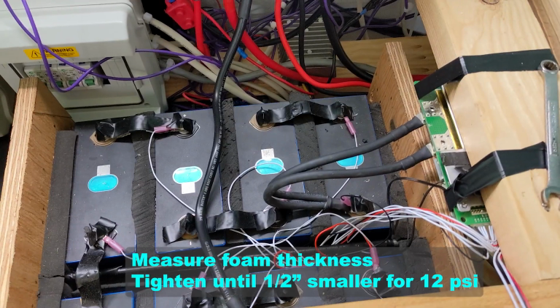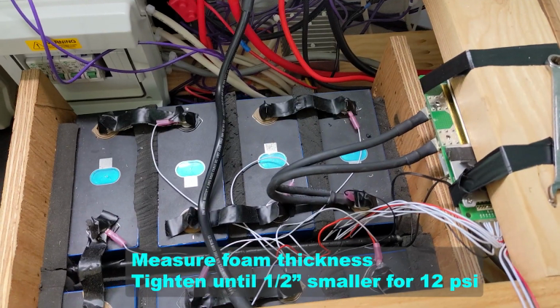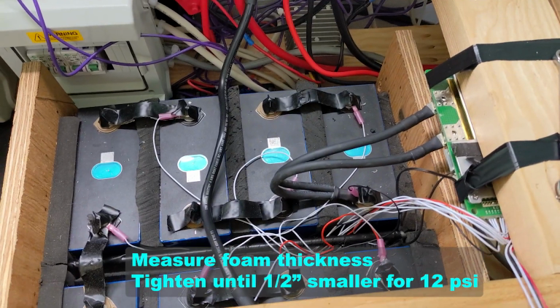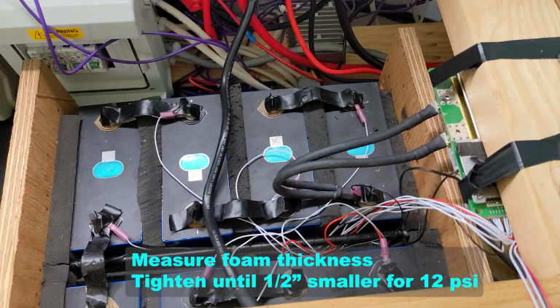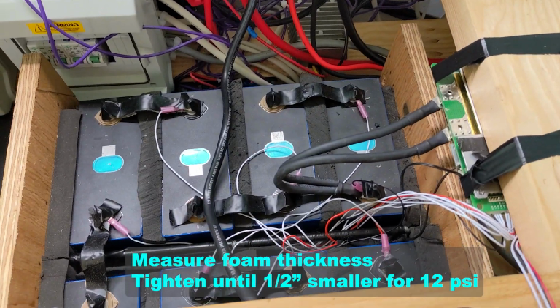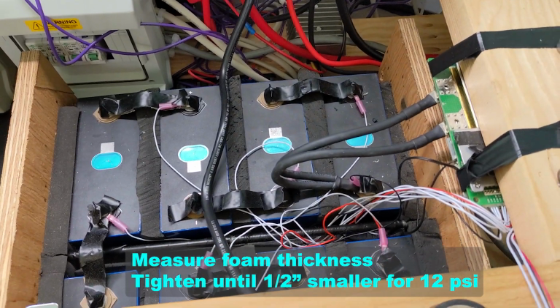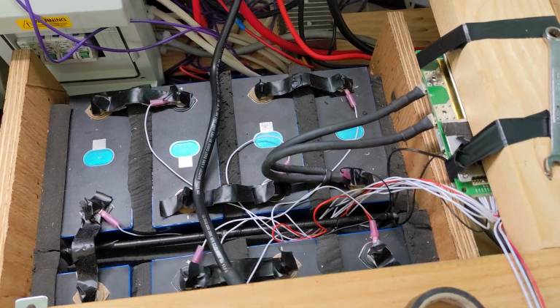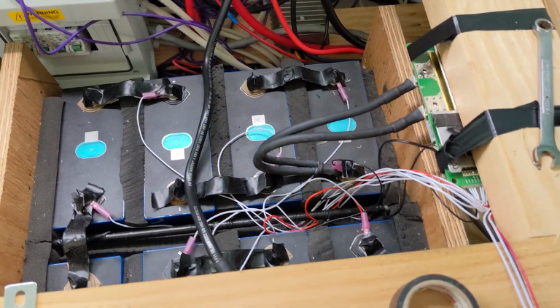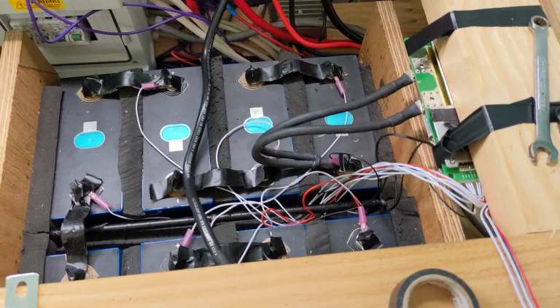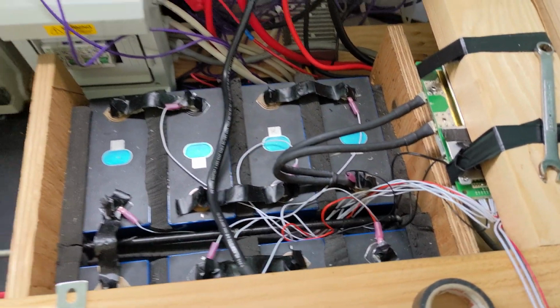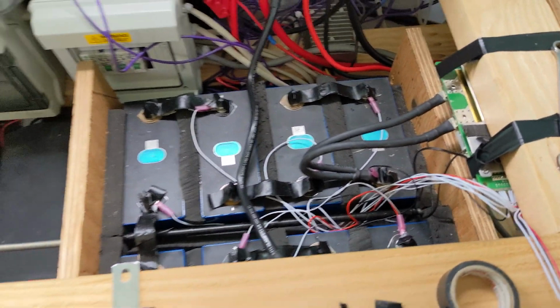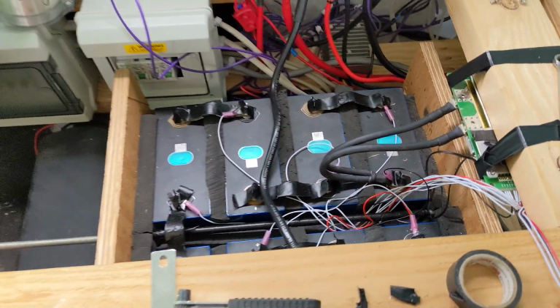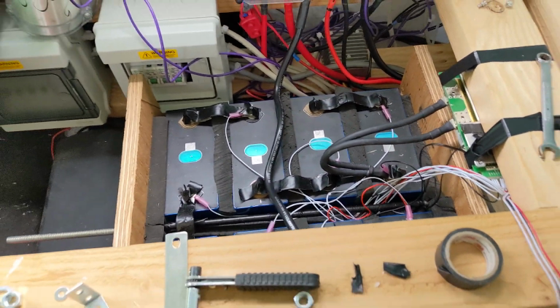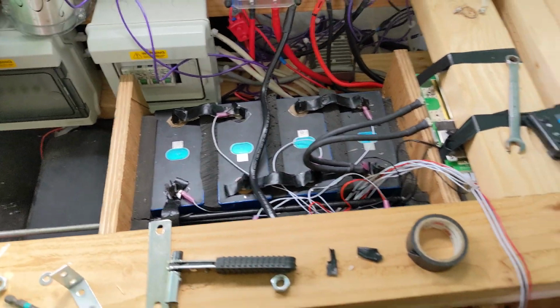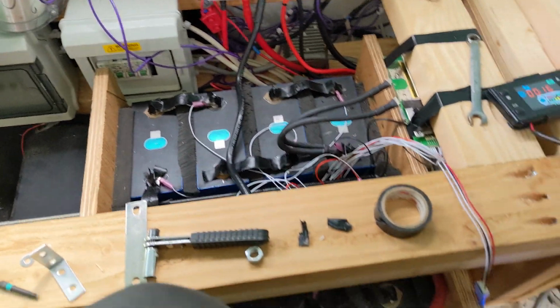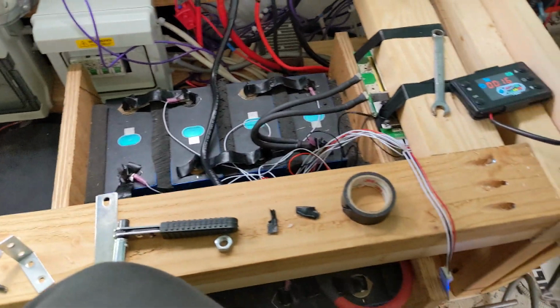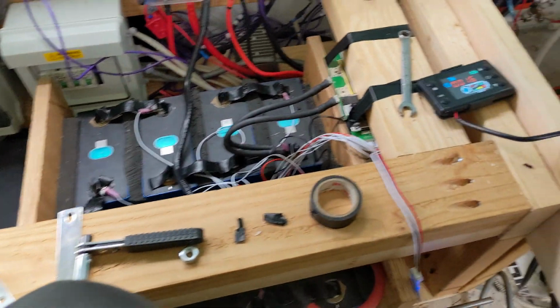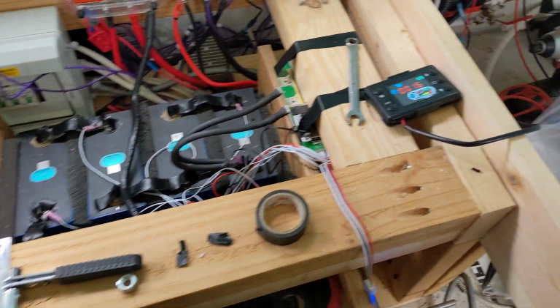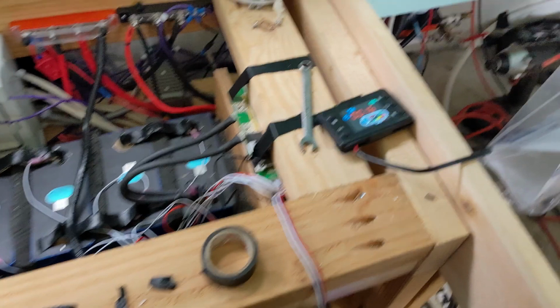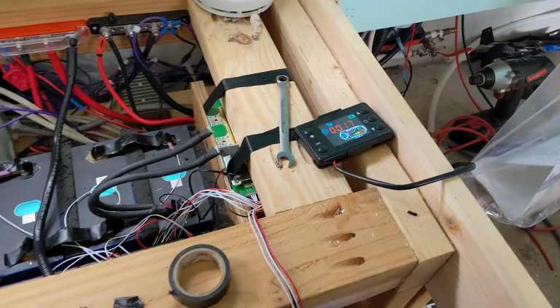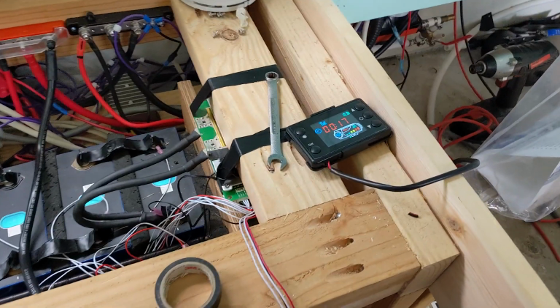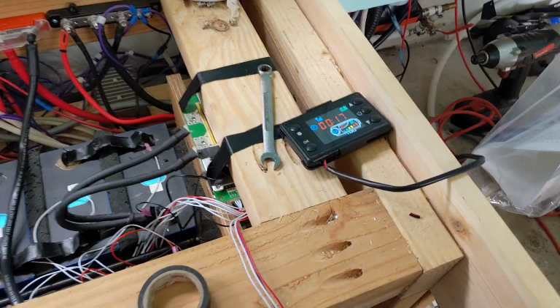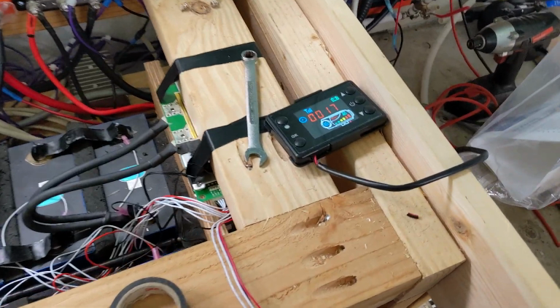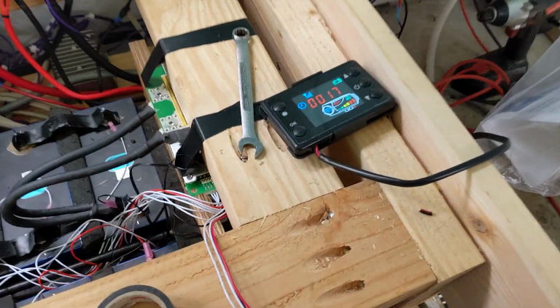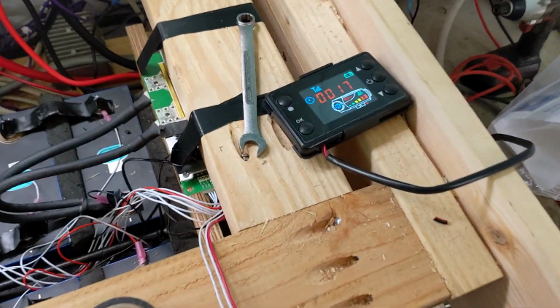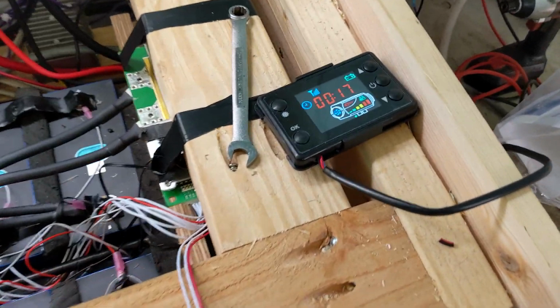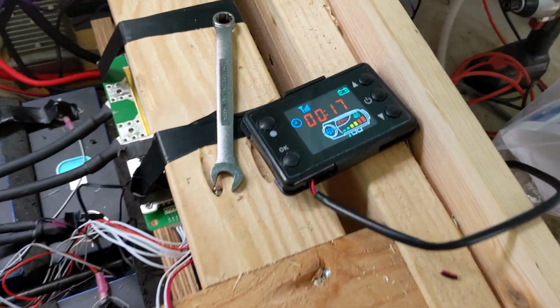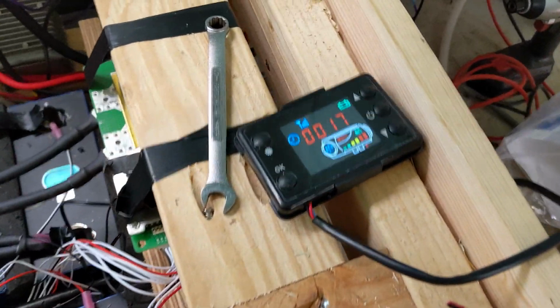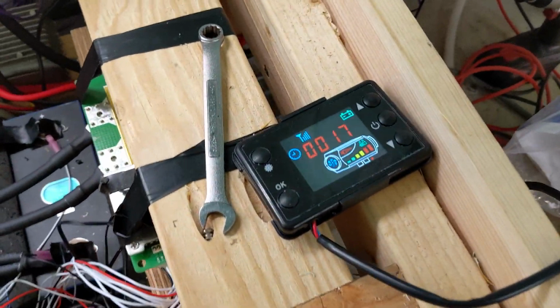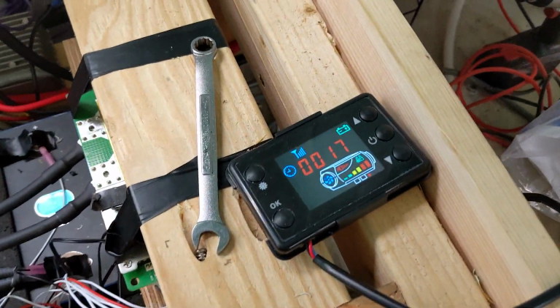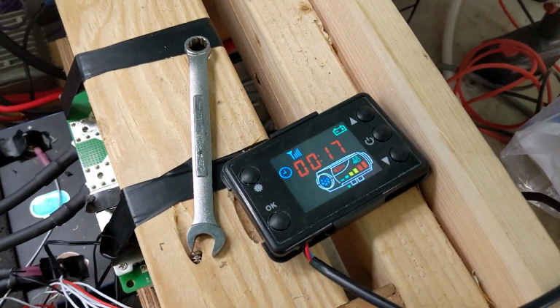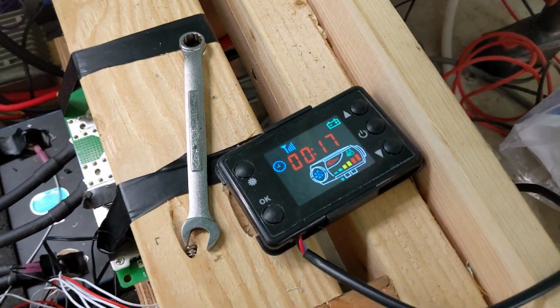We have the battery connected. We are currently running off battery power. Just did a test with the diesel heater.